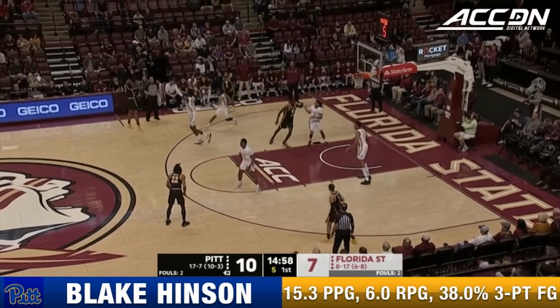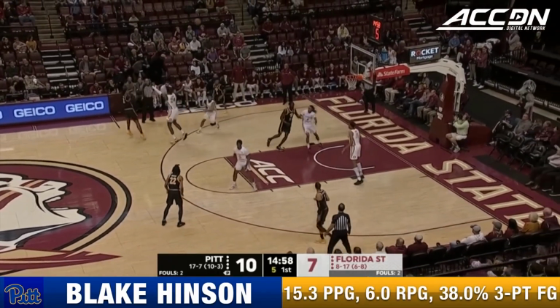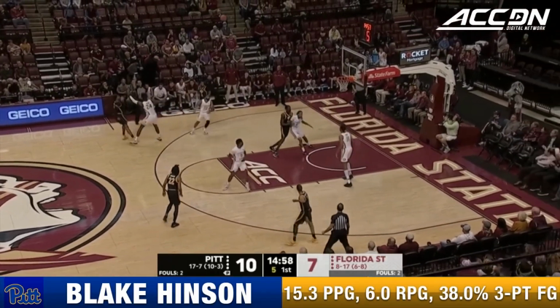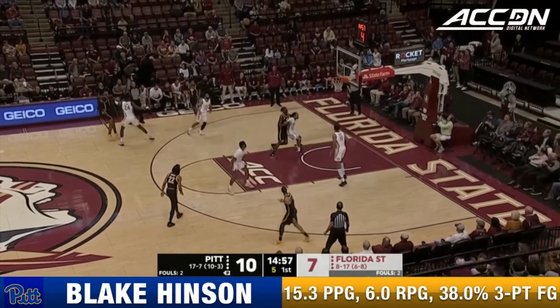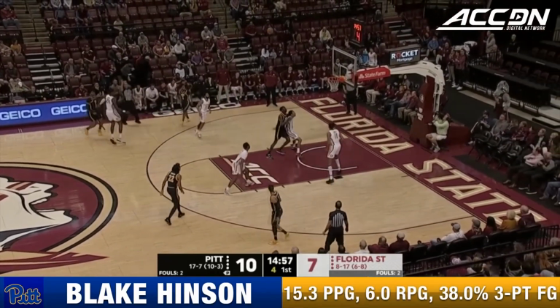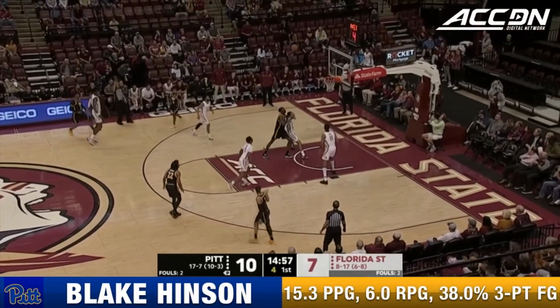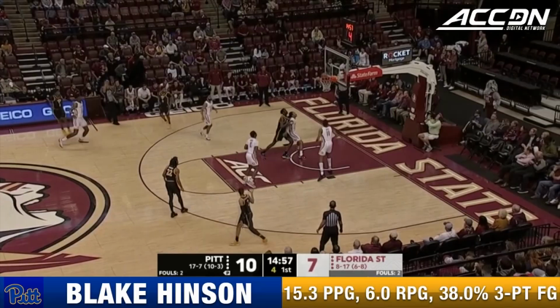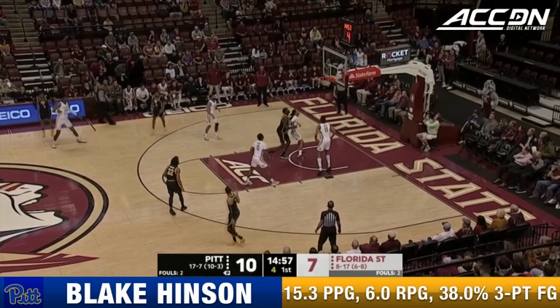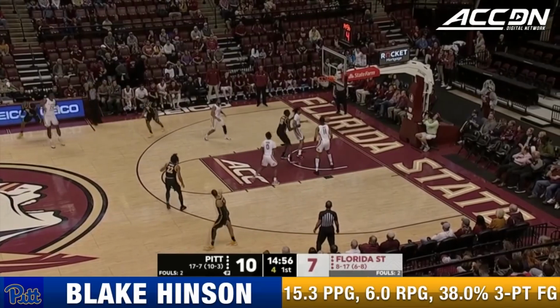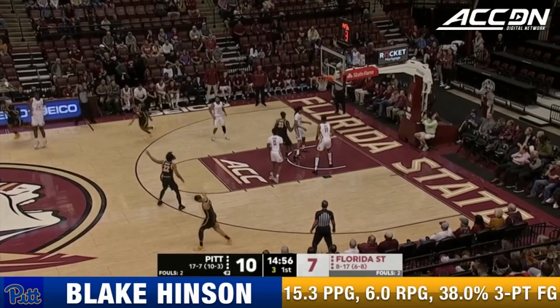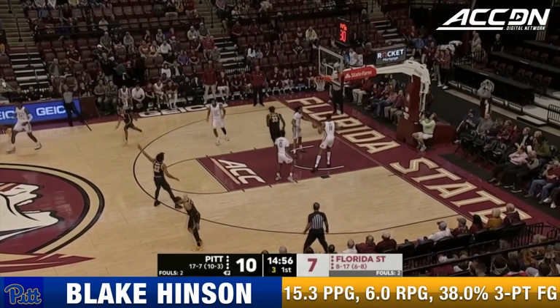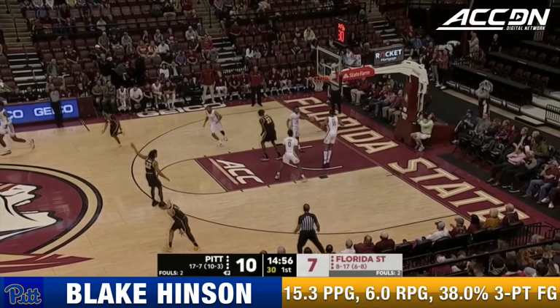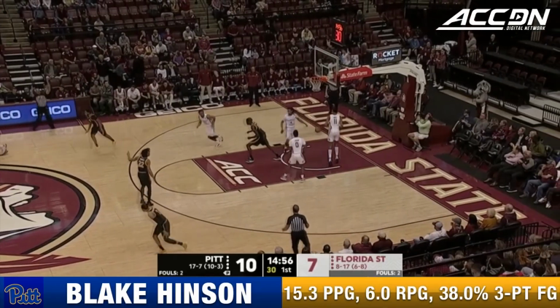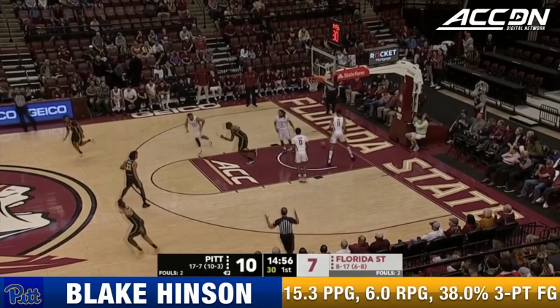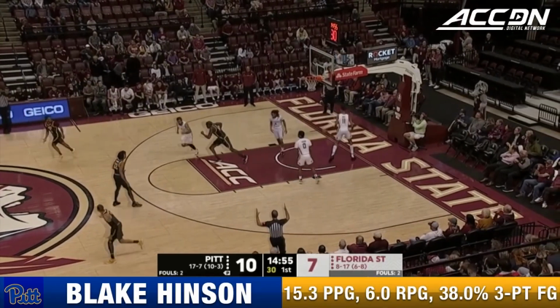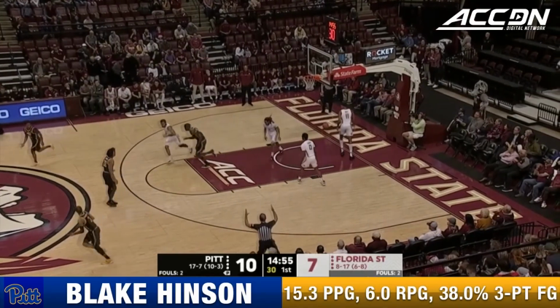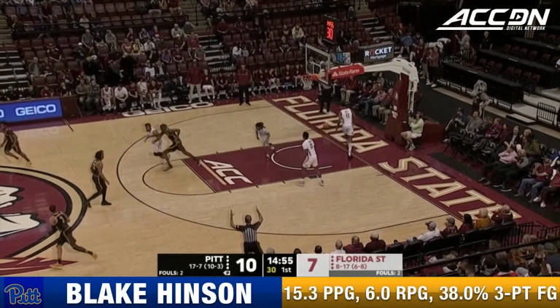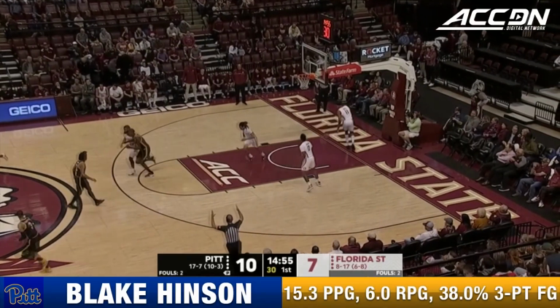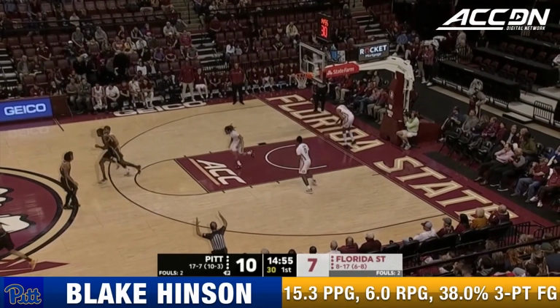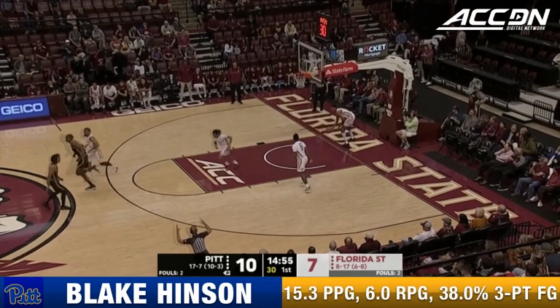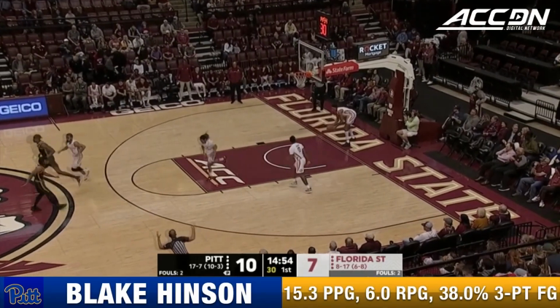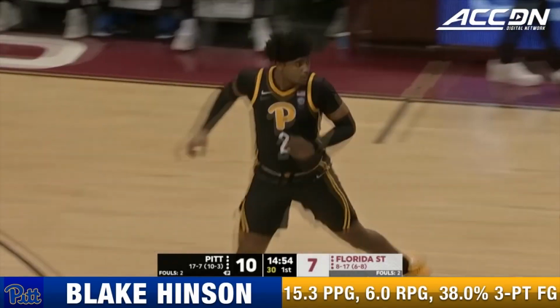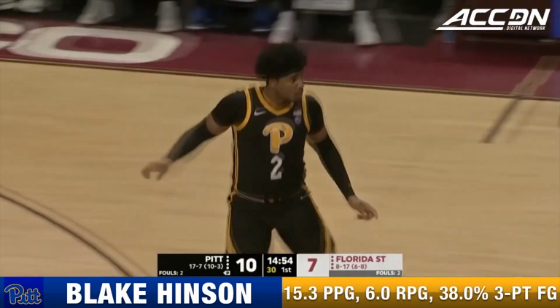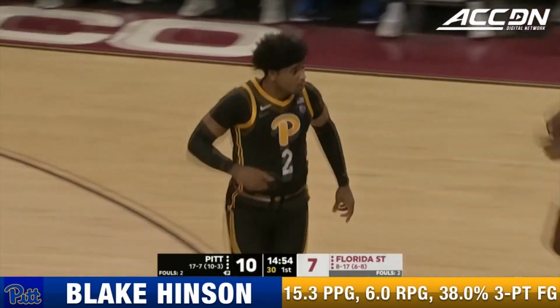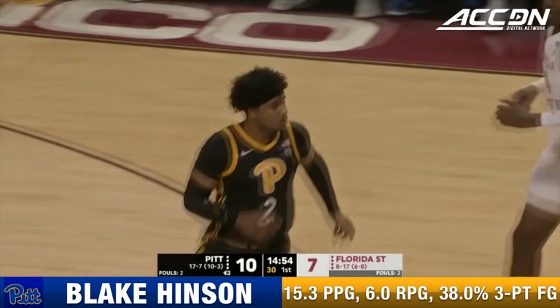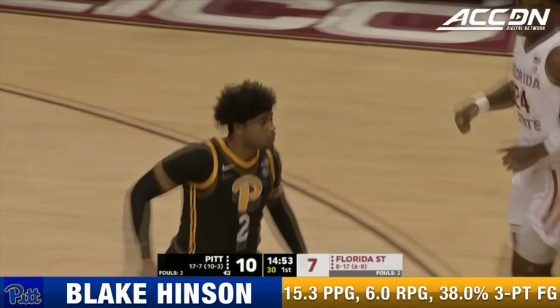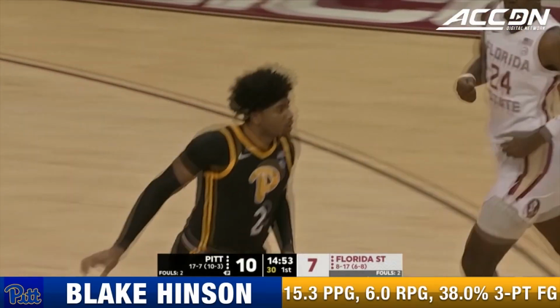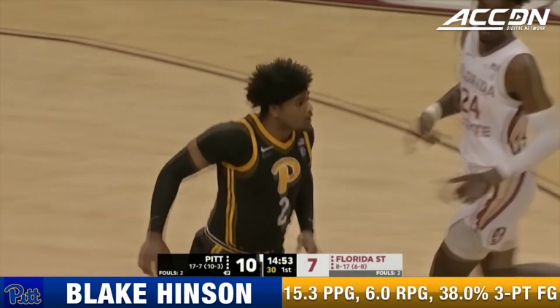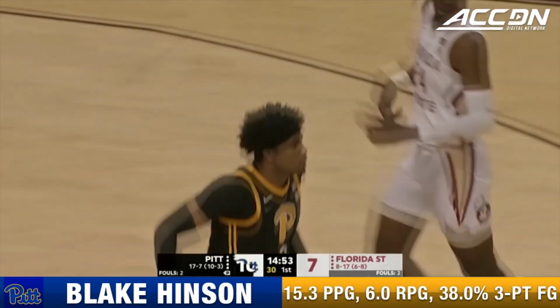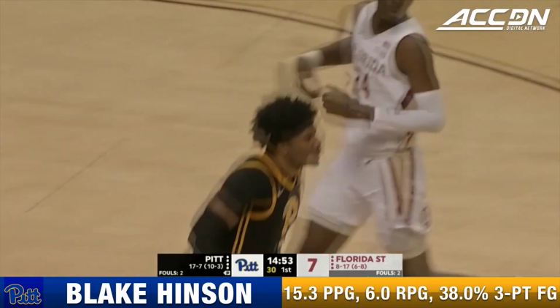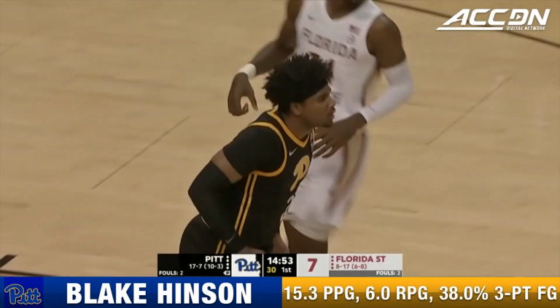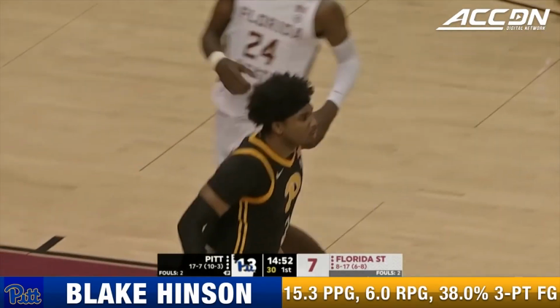And that's a four-point shot — my goodness. Blake Hinson; they'll only give him three.